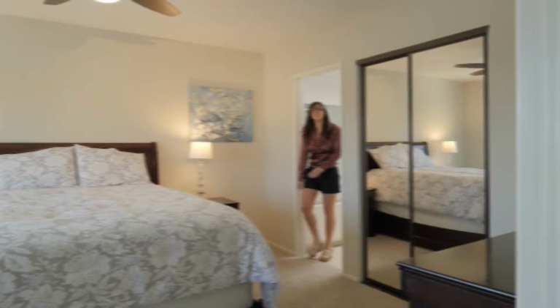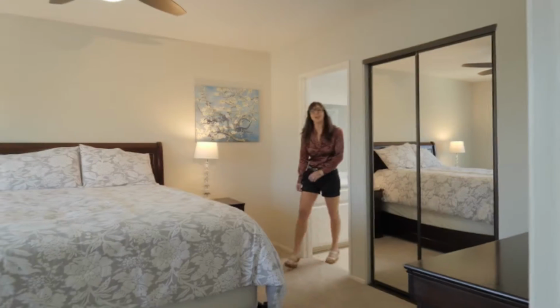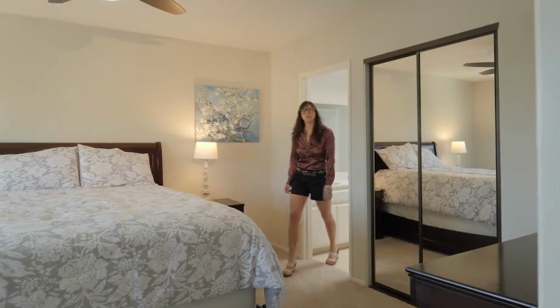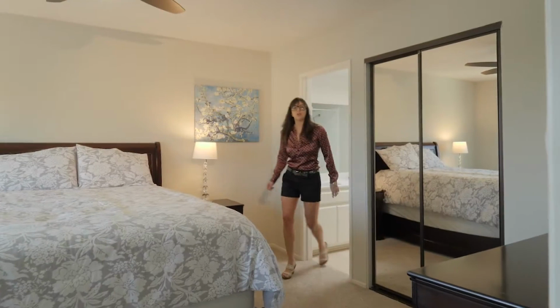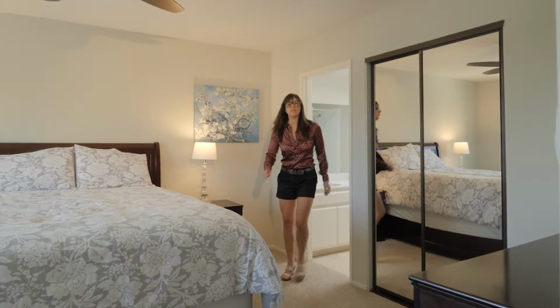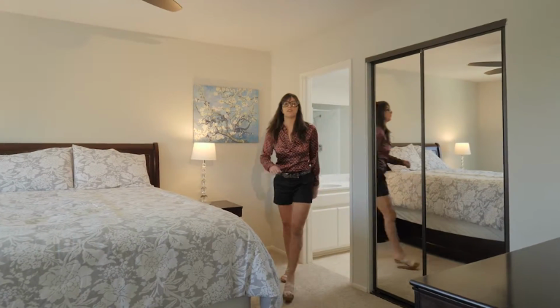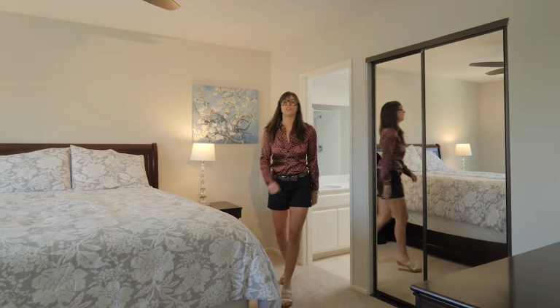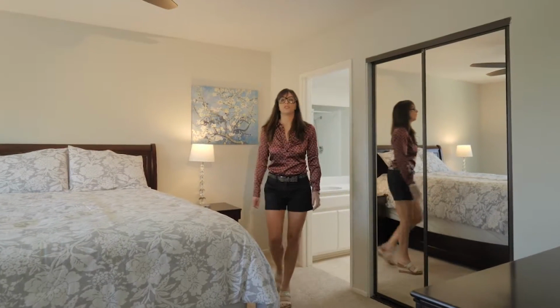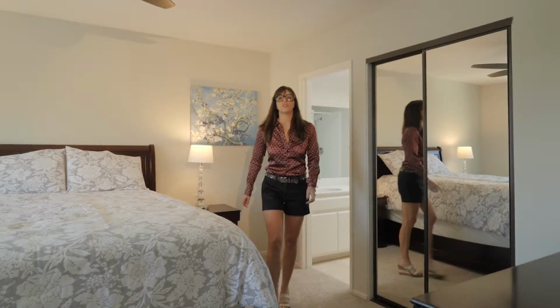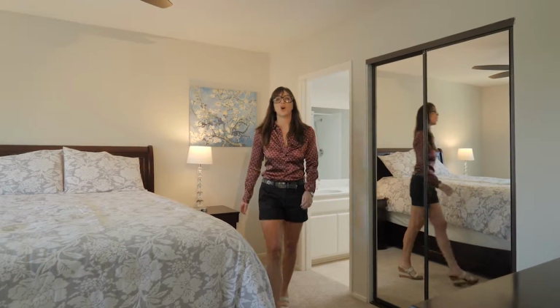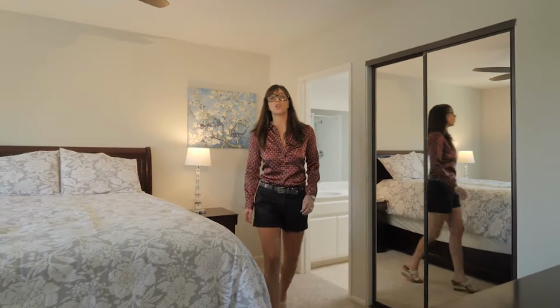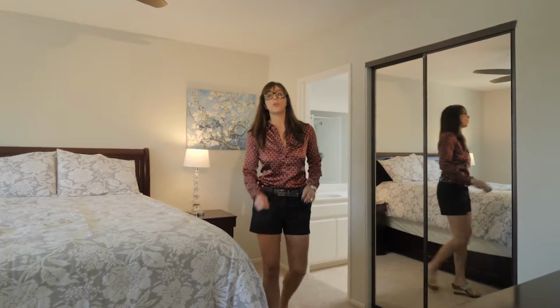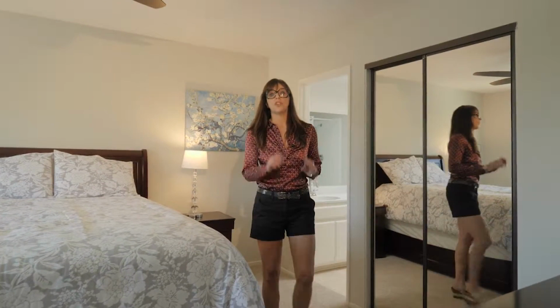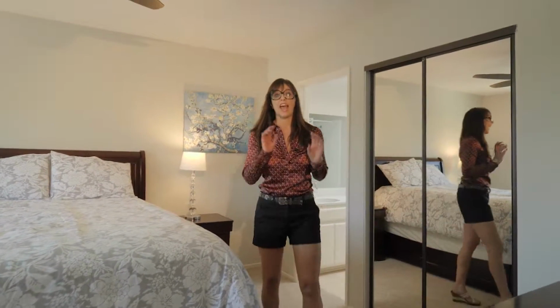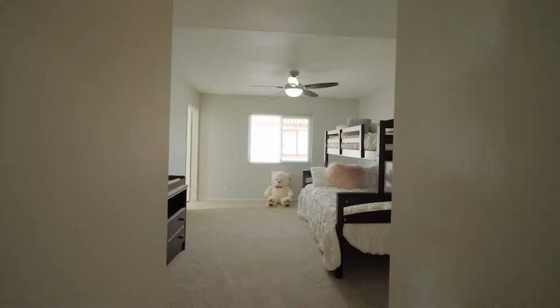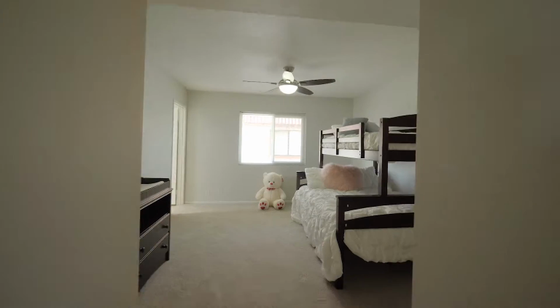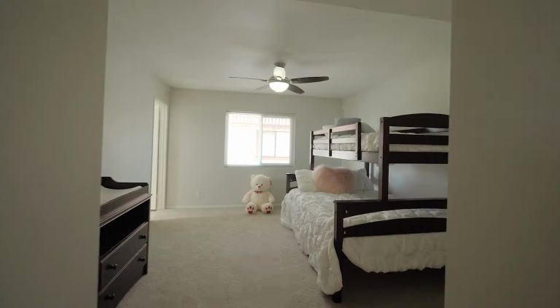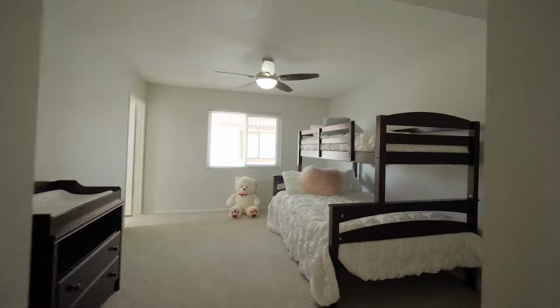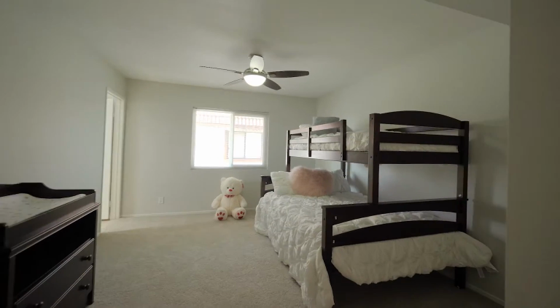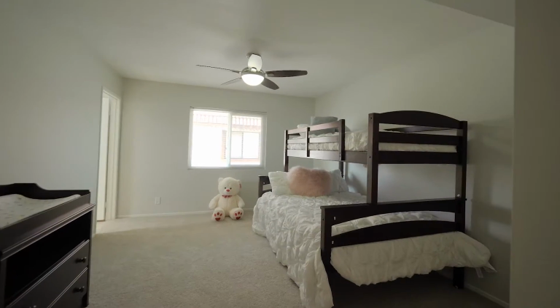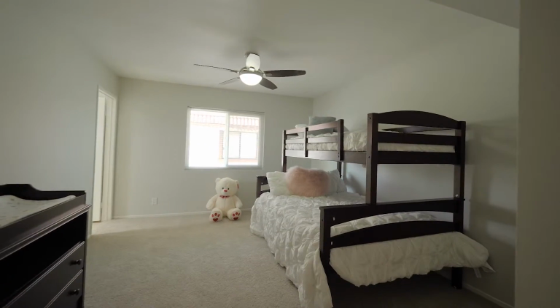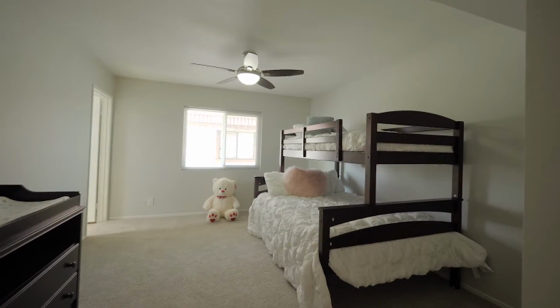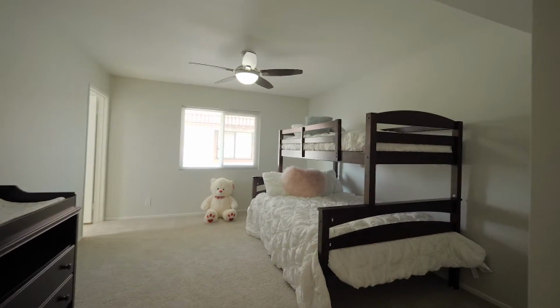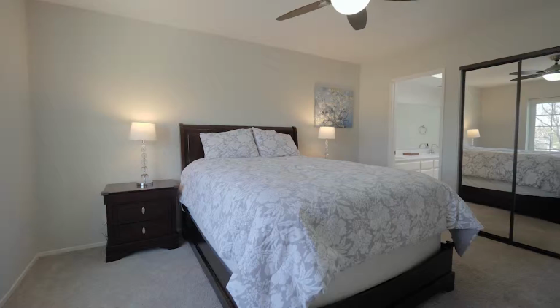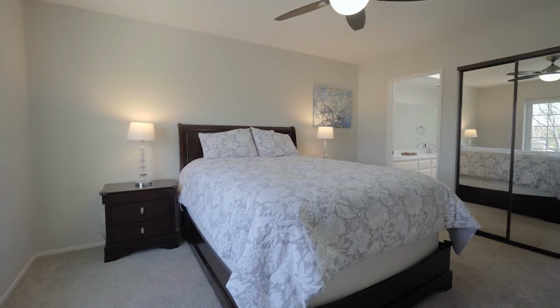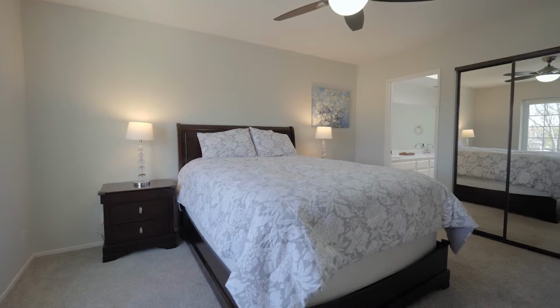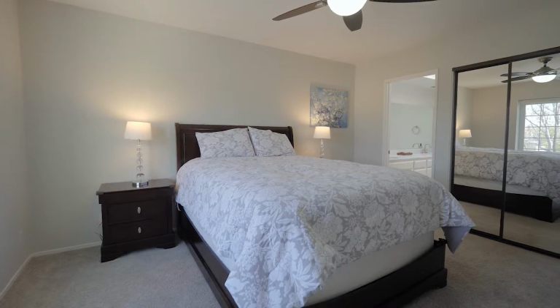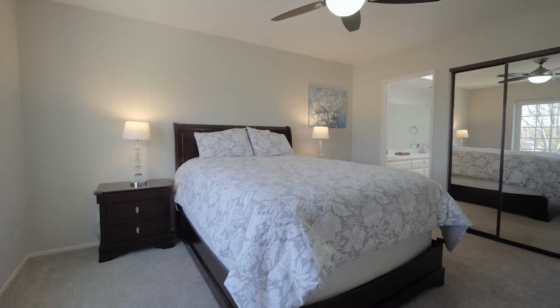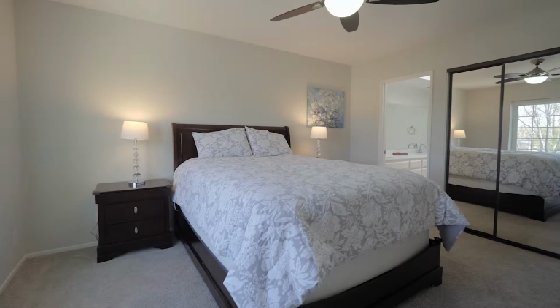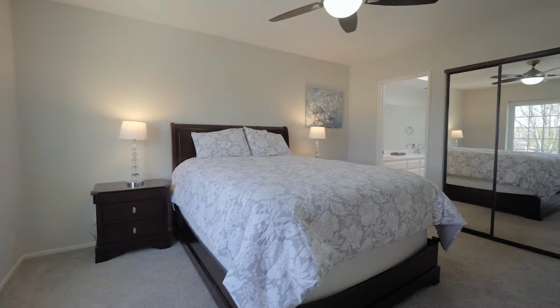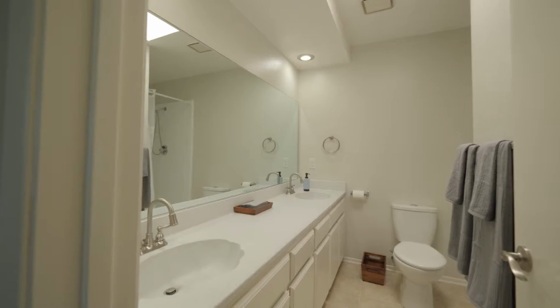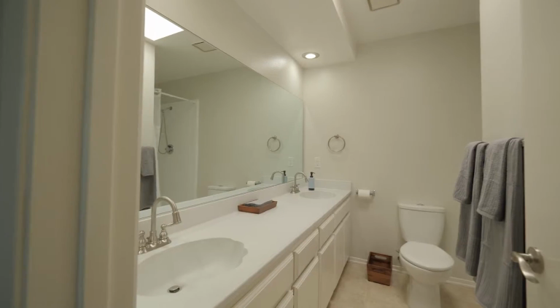Another great feature in this condo is it has two master suites, both with walk-in closets.